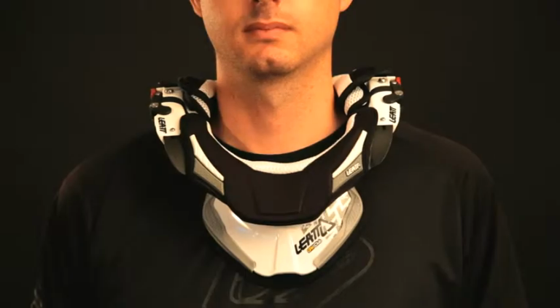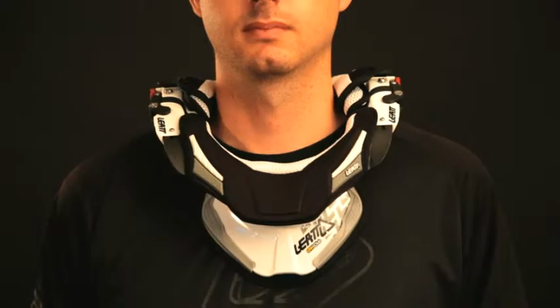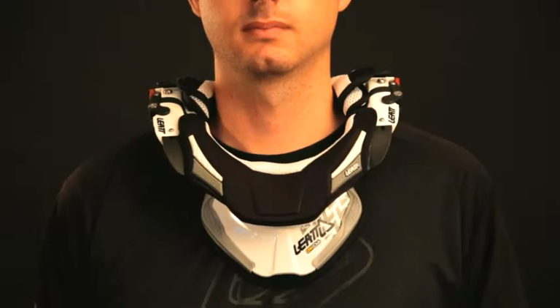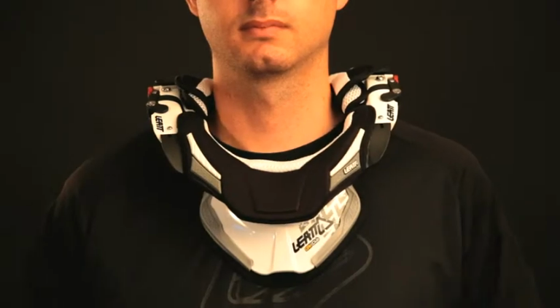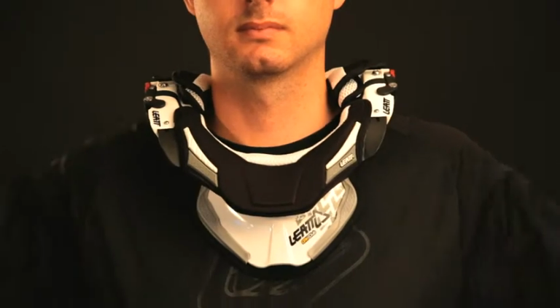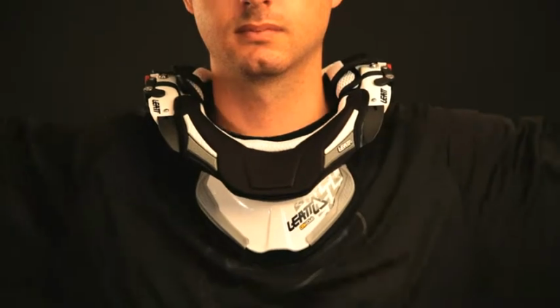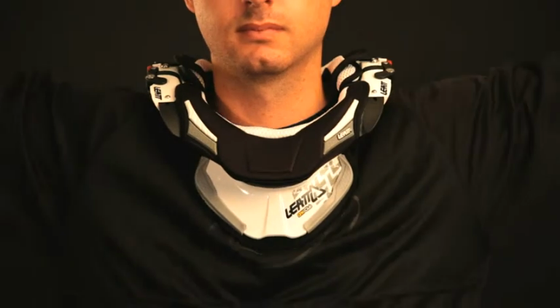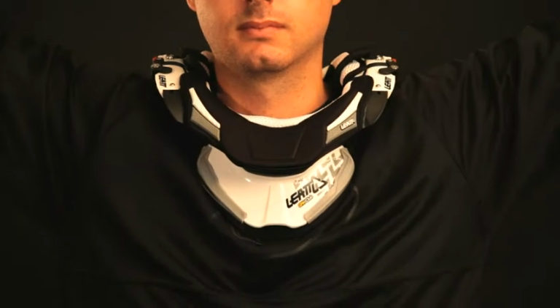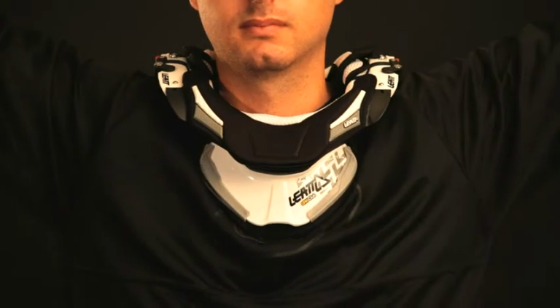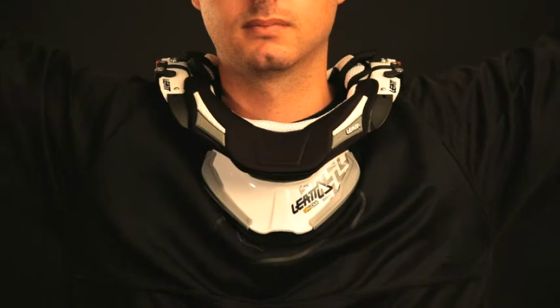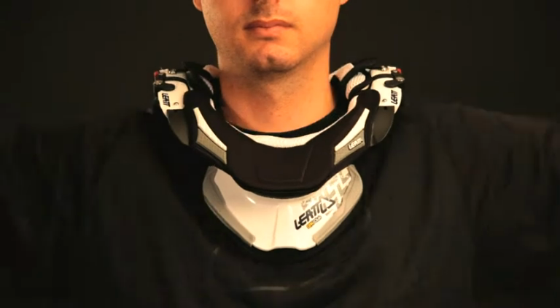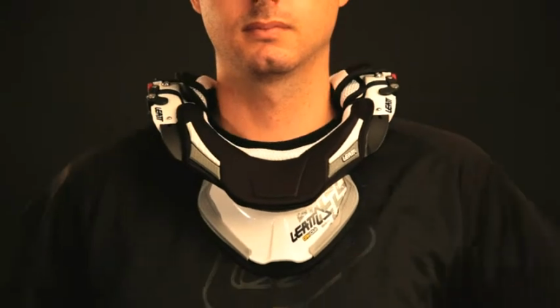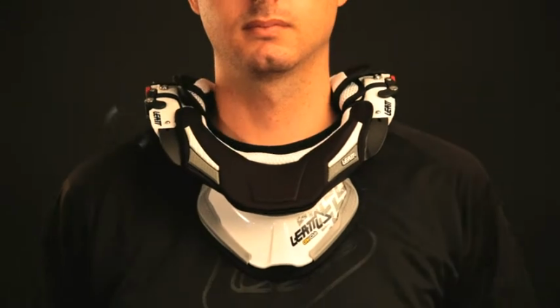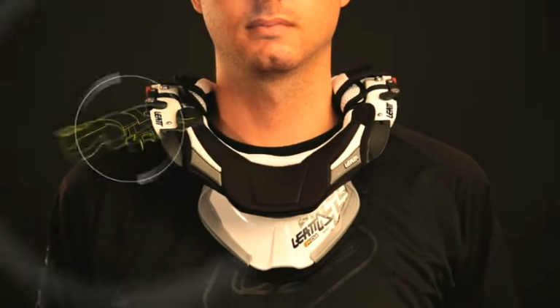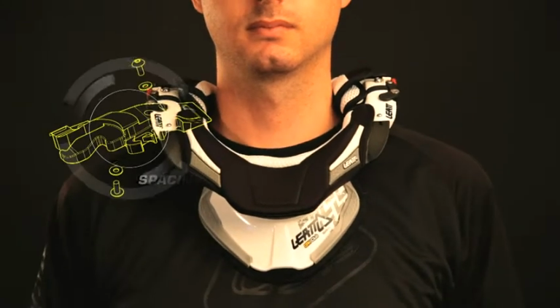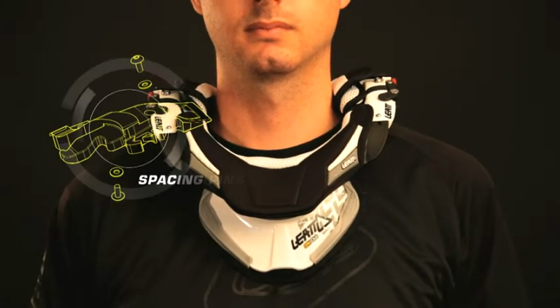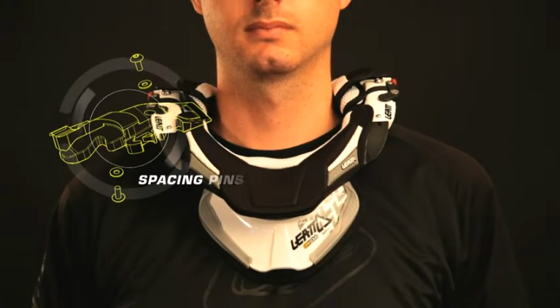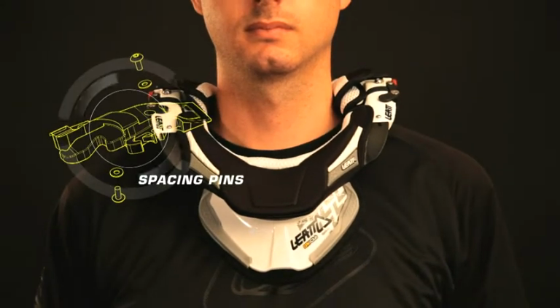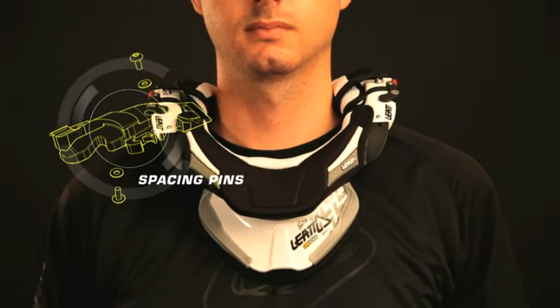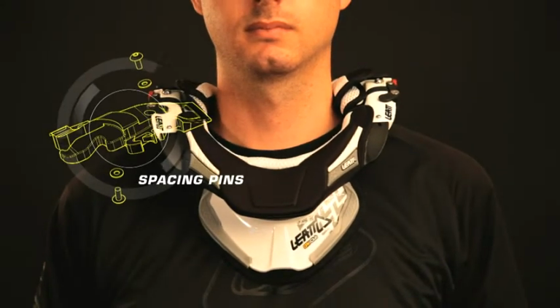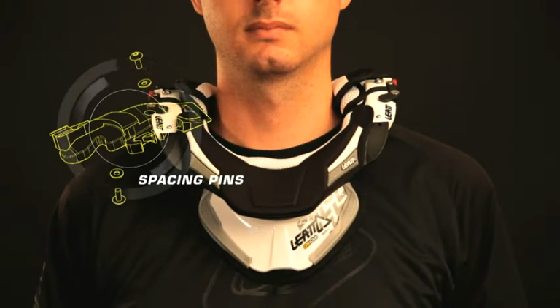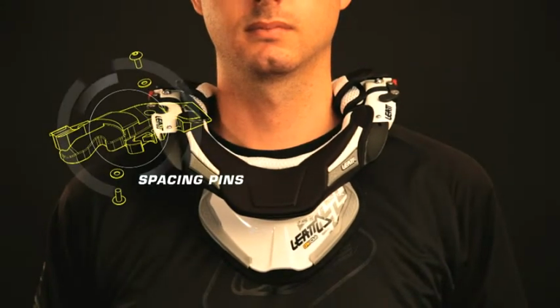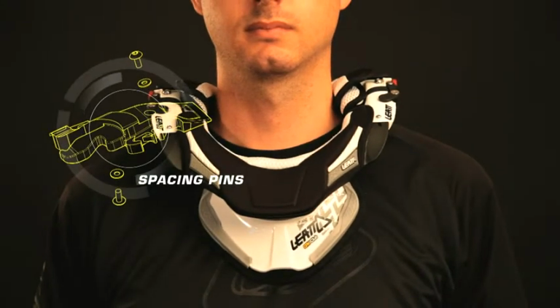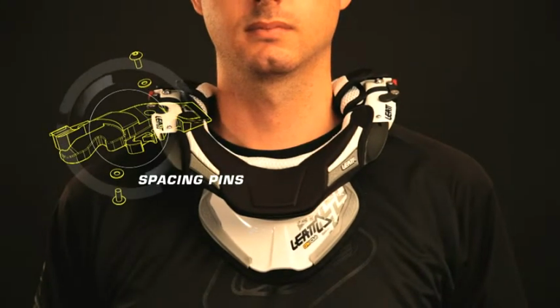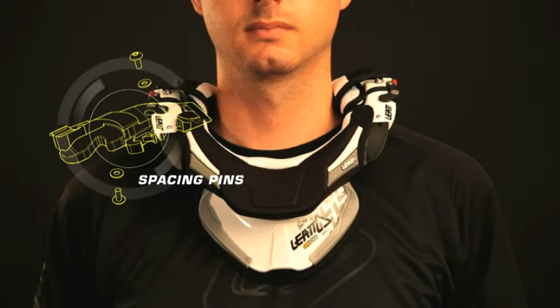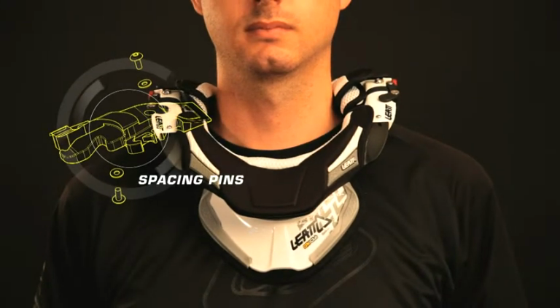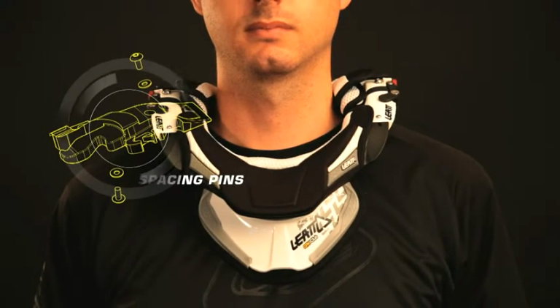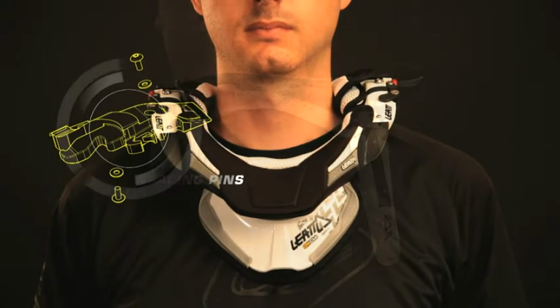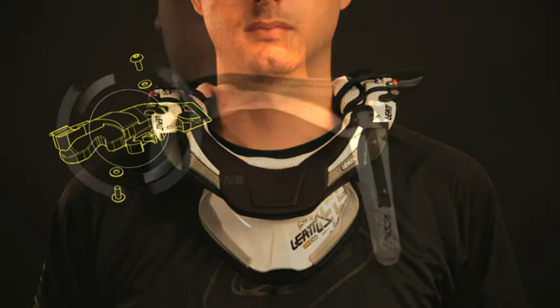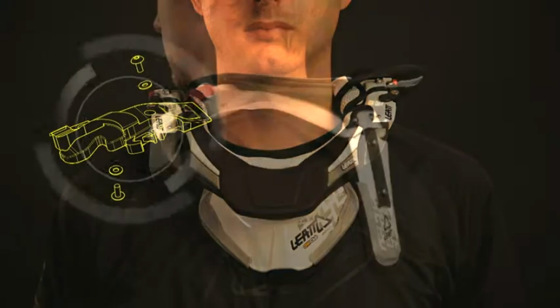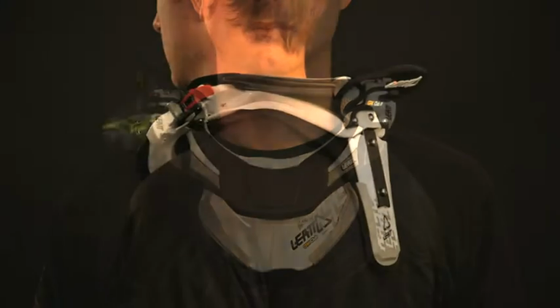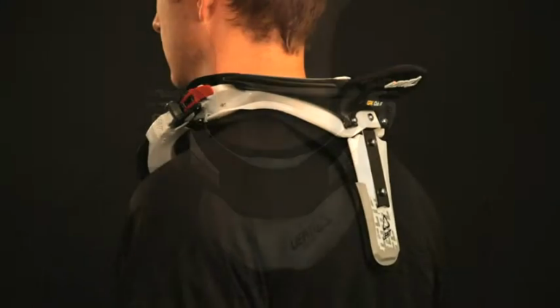Do a final check by lifting and dropping your arms. If the brace stays up, adjust it using bigger spacing pins.